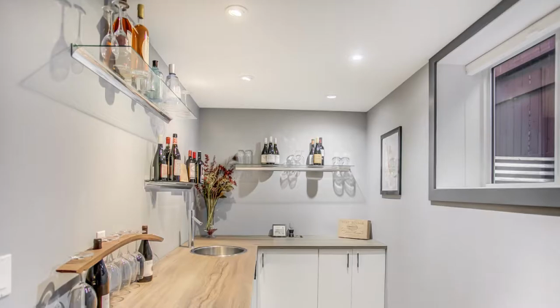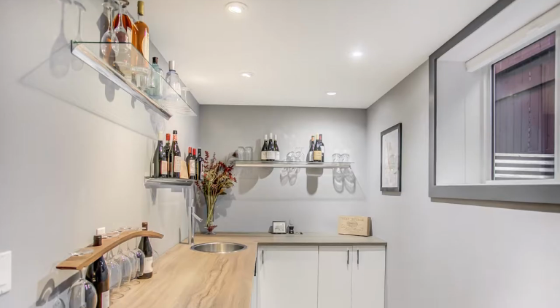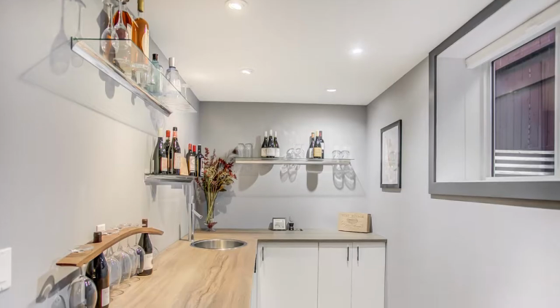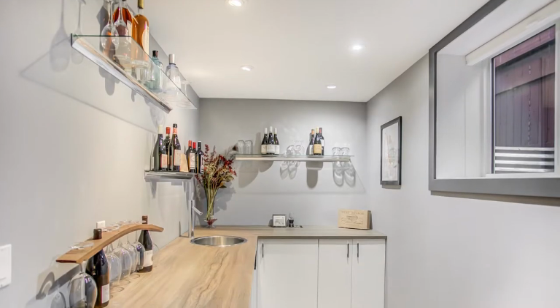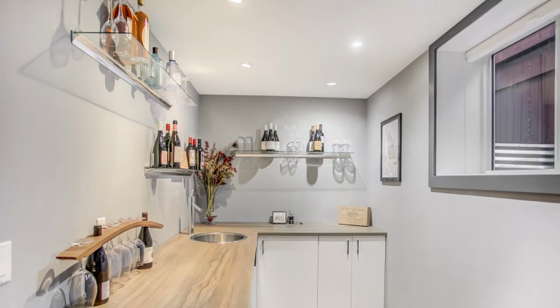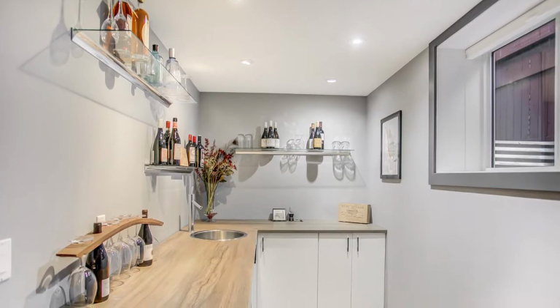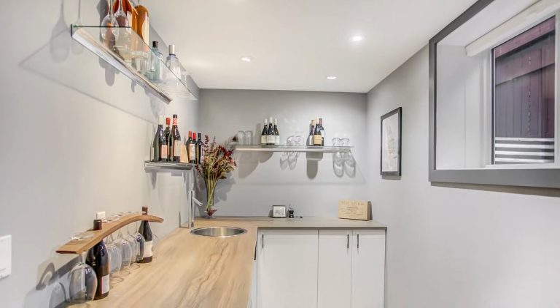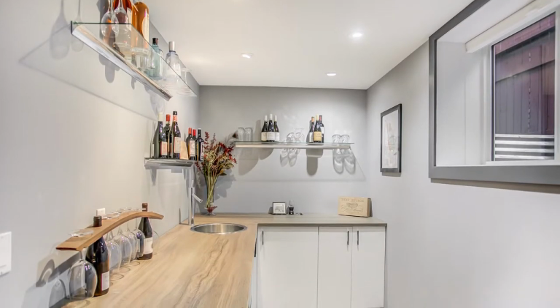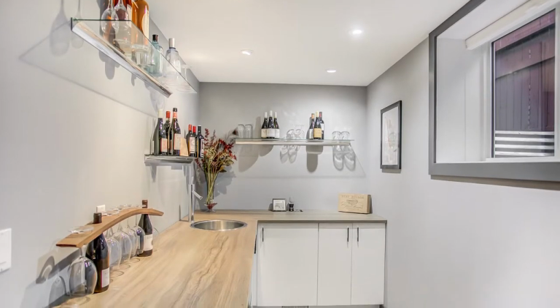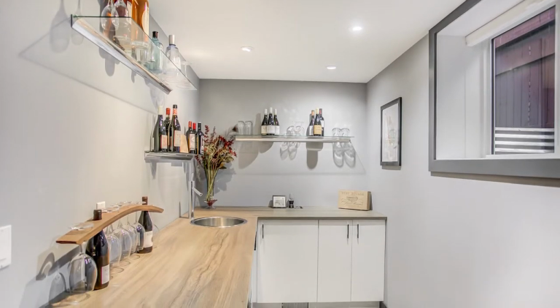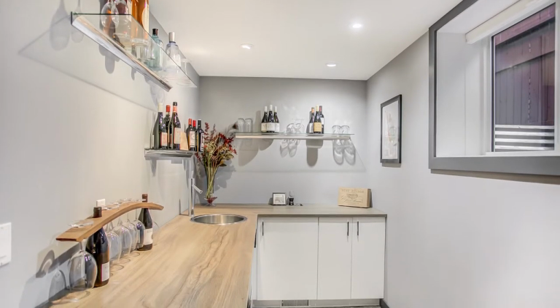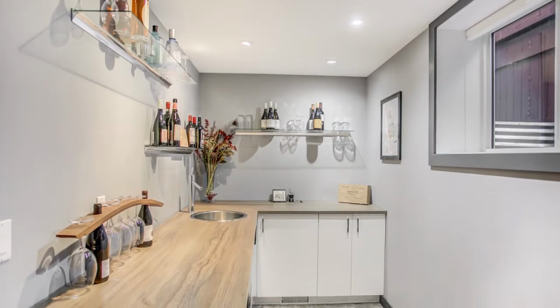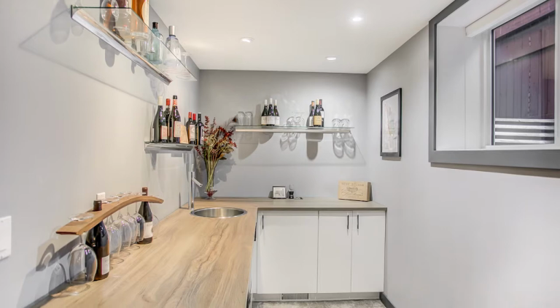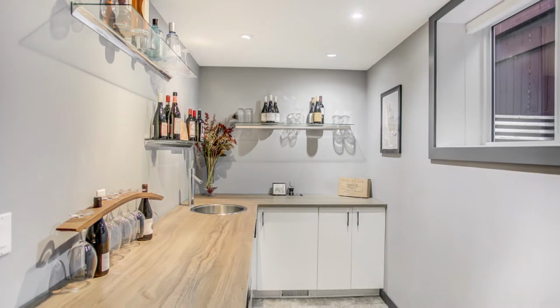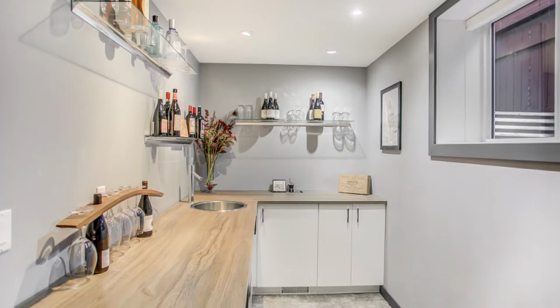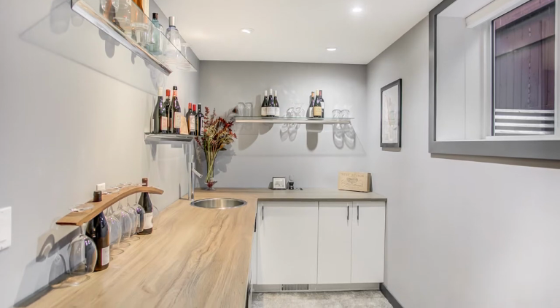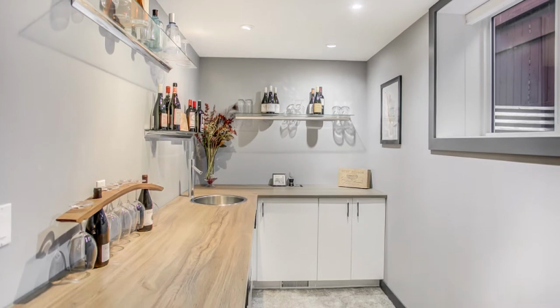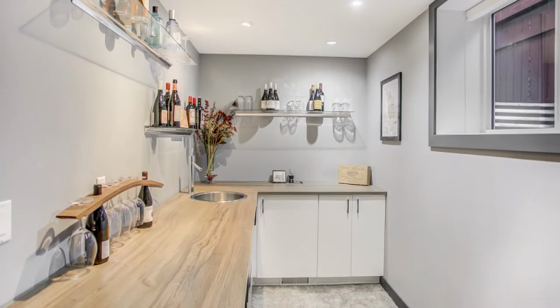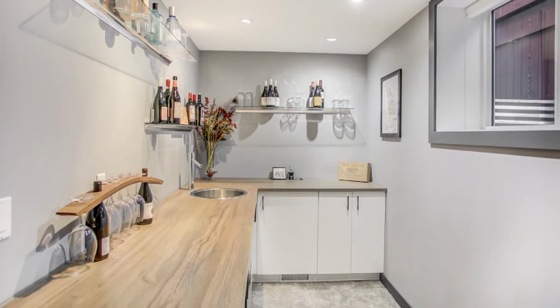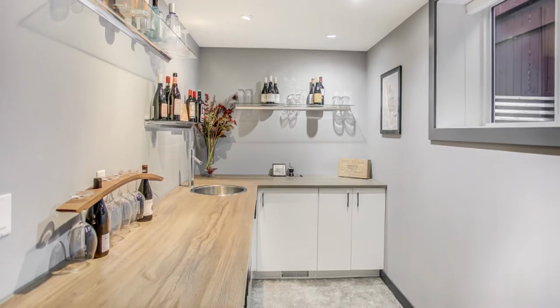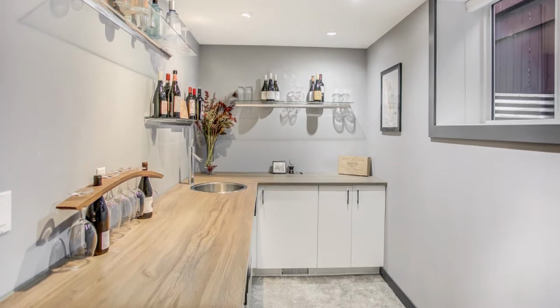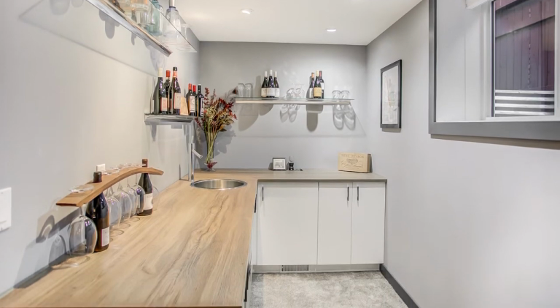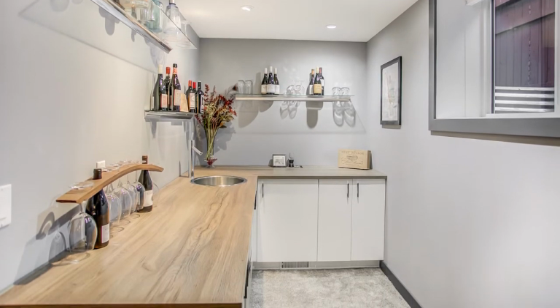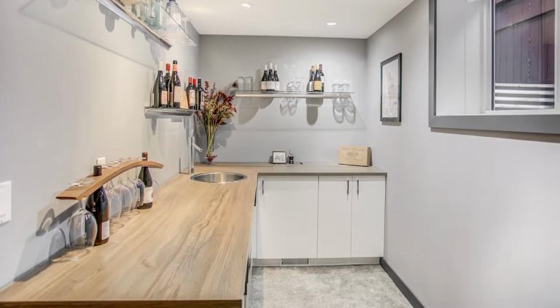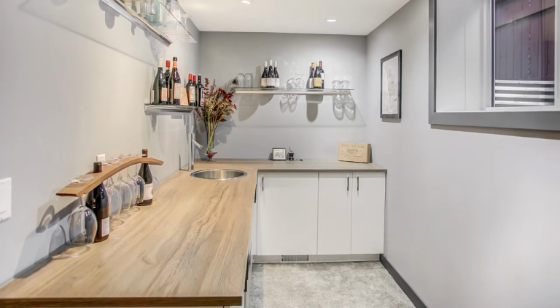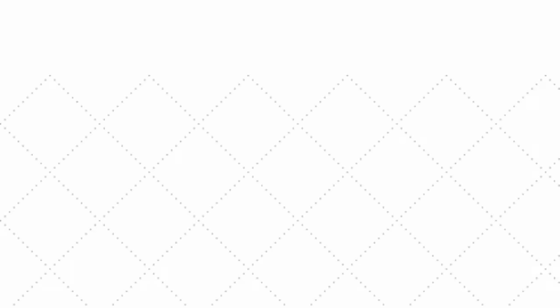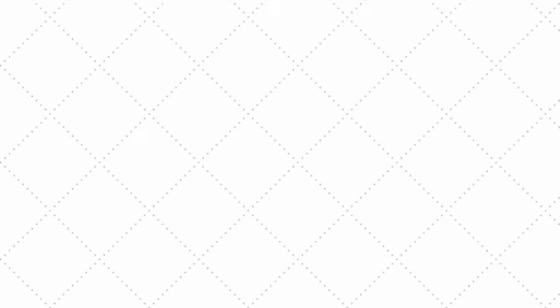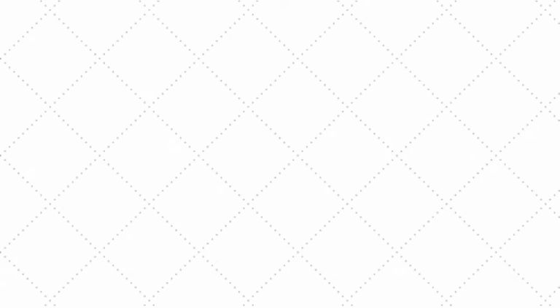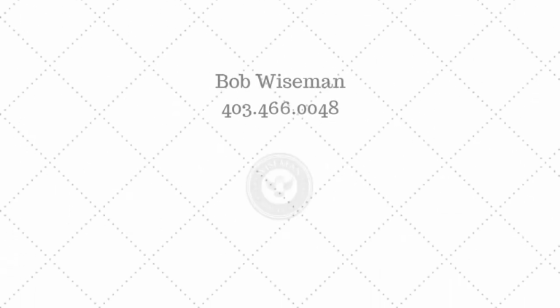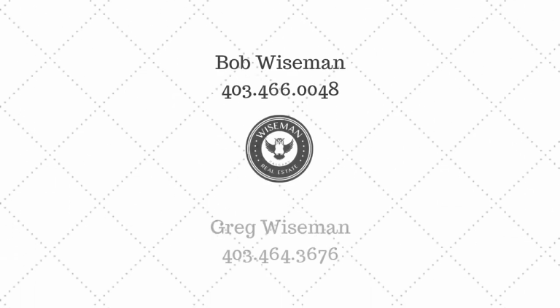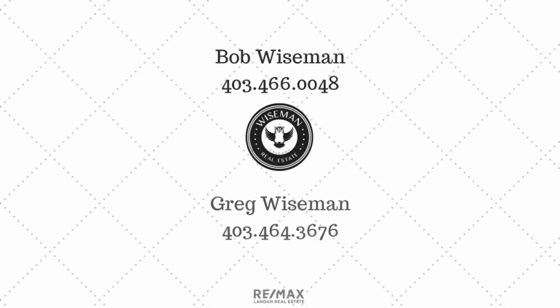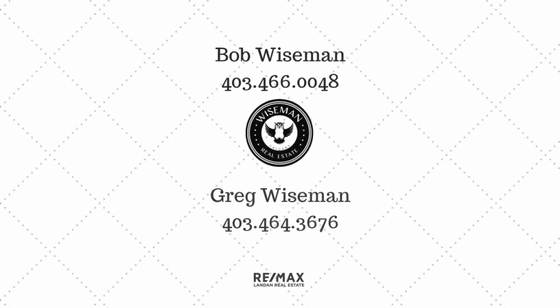It is a very rare opportunity. Call, text, or email us today for your showing — we would love to get you in here.